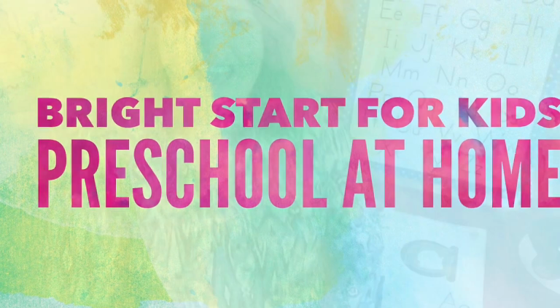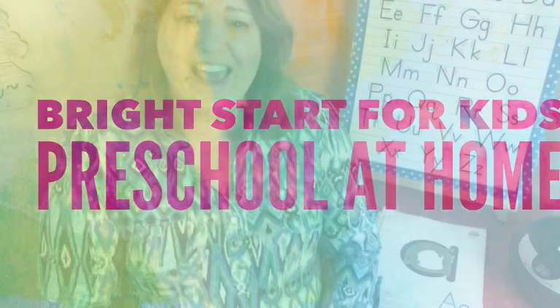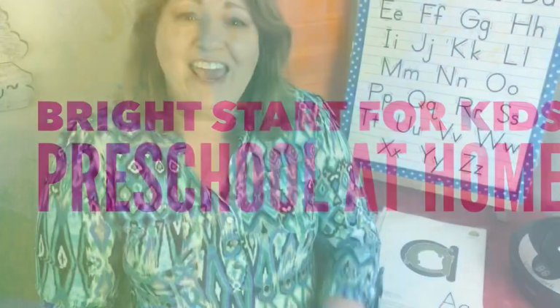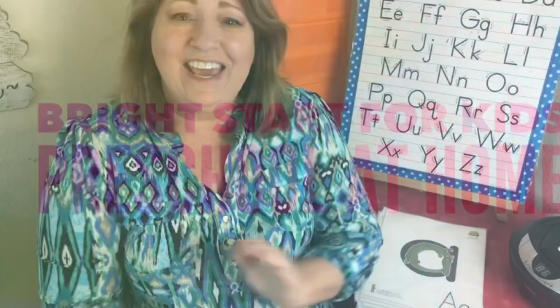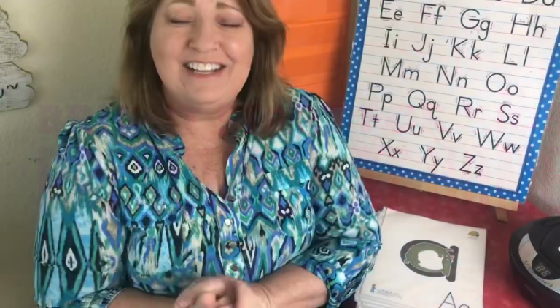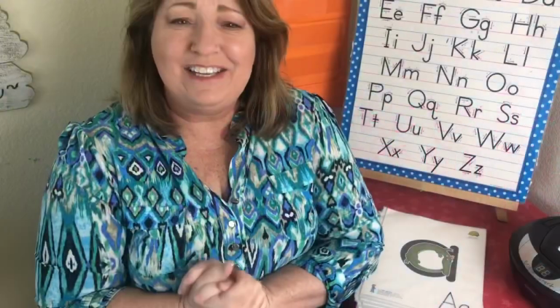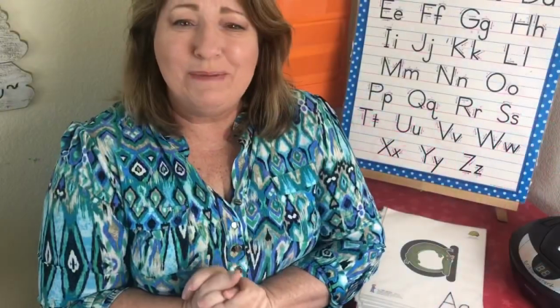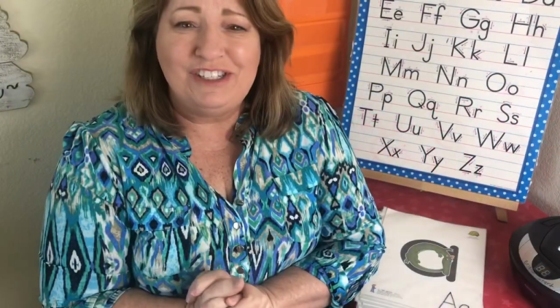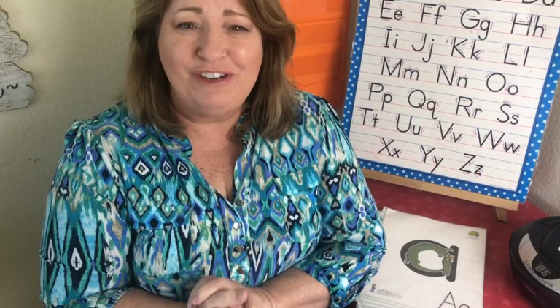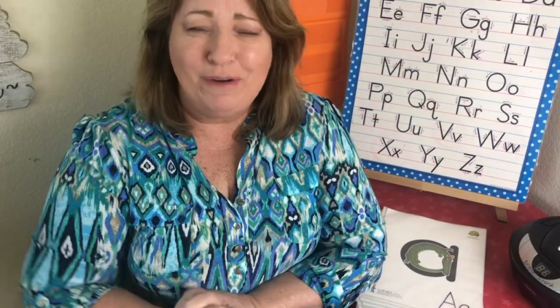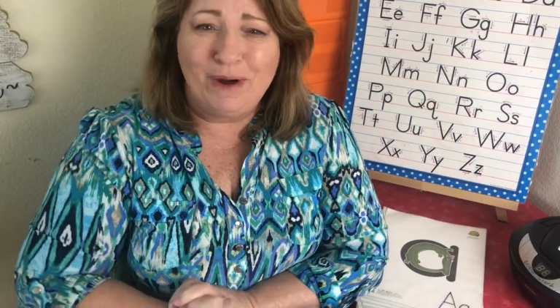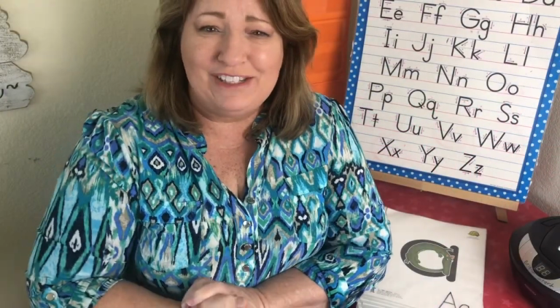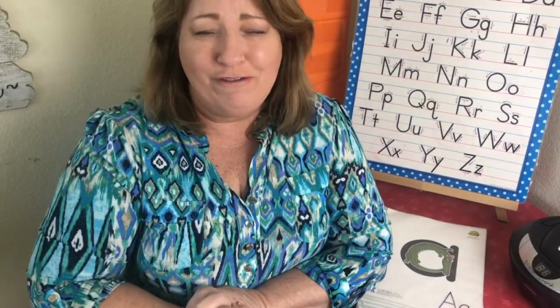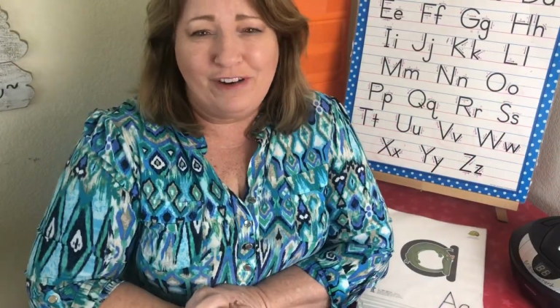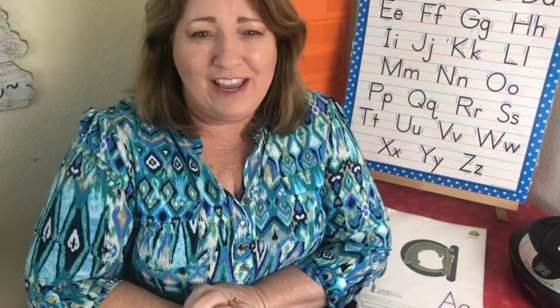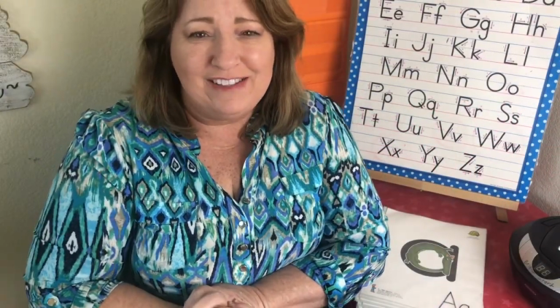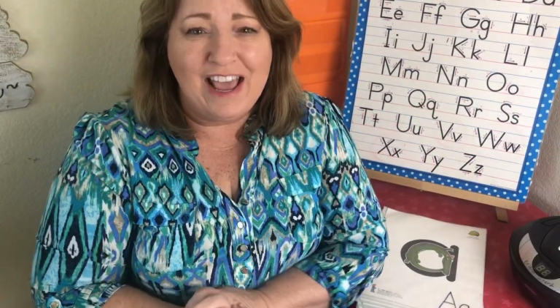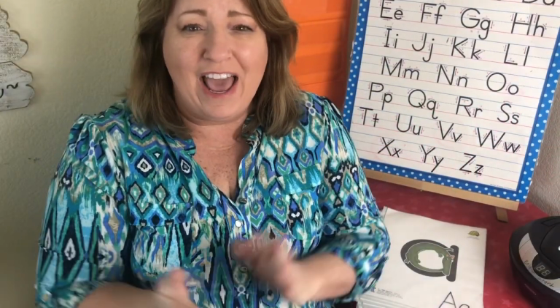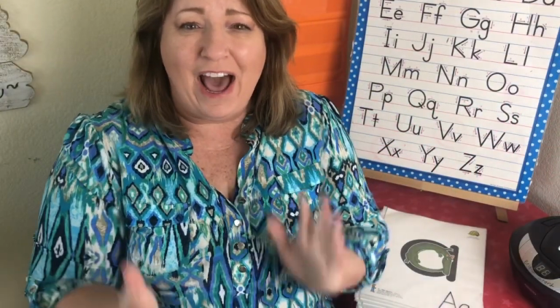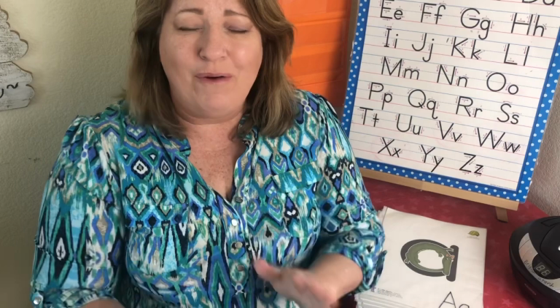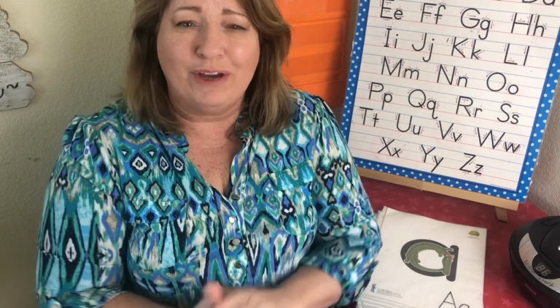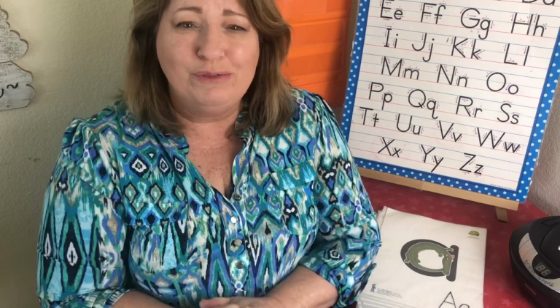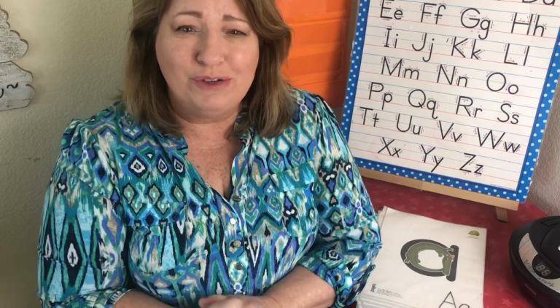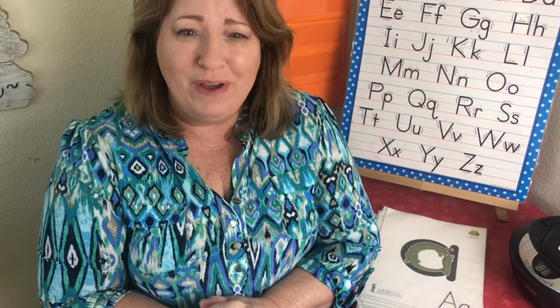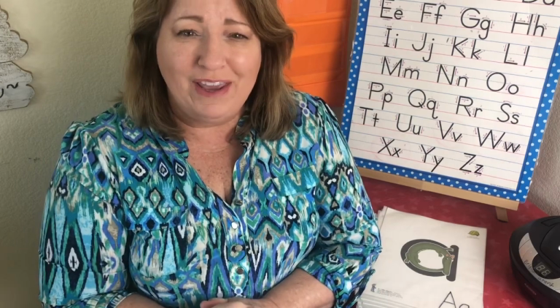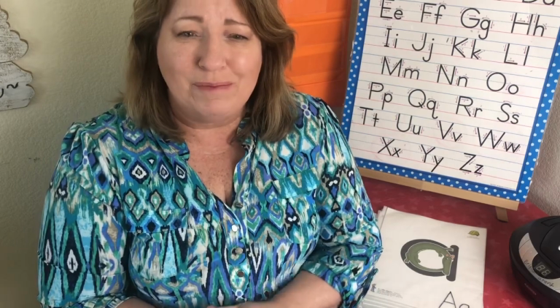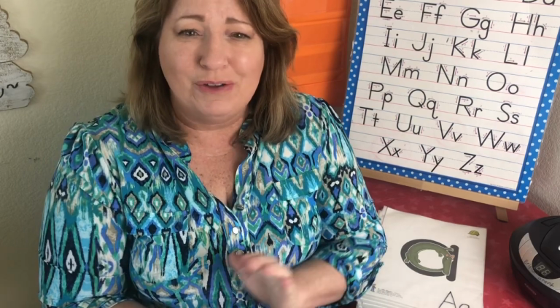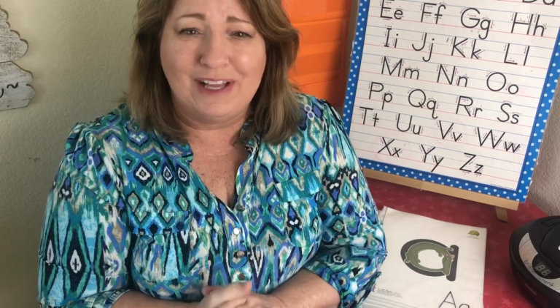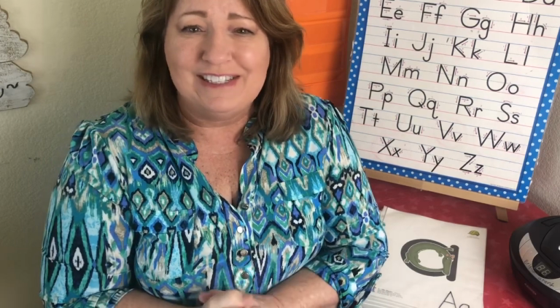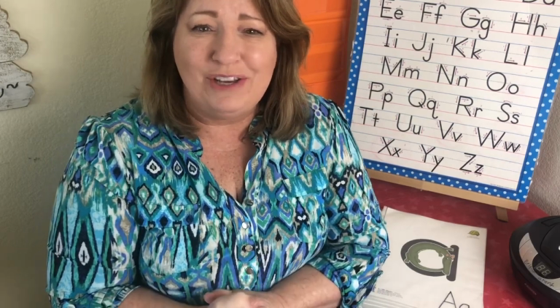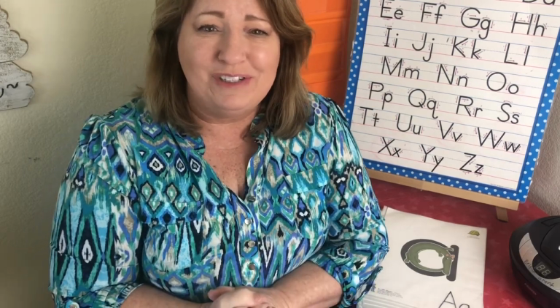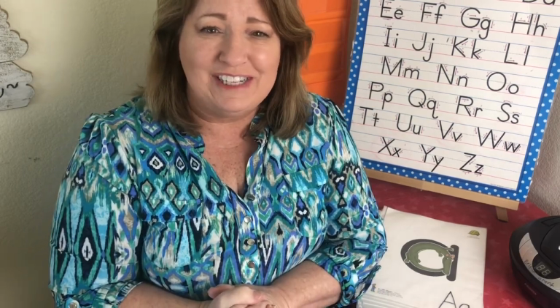Hey kids, it's Miss Jill from Bright Start for Kids. How are you doing? I'm so glad to see you today.